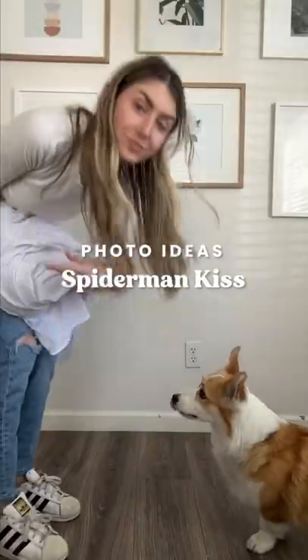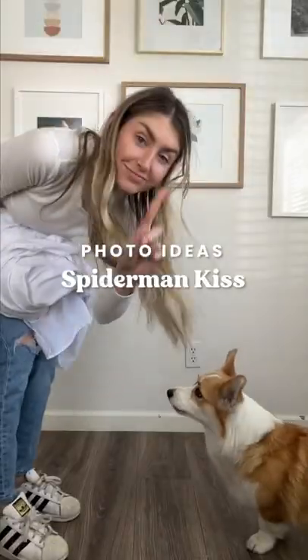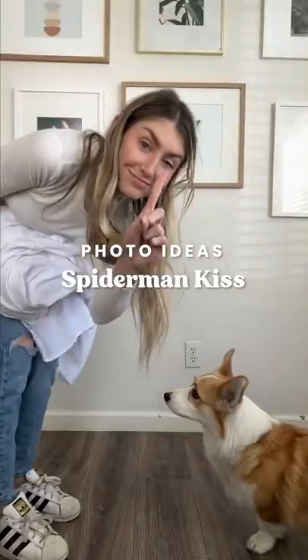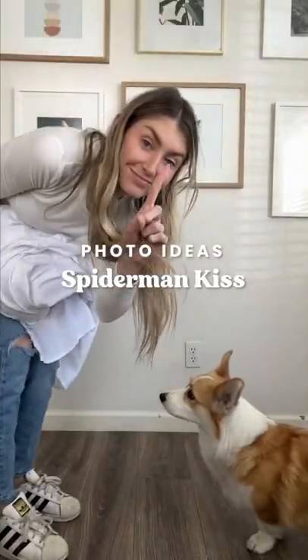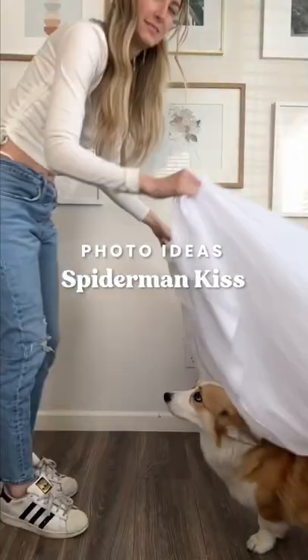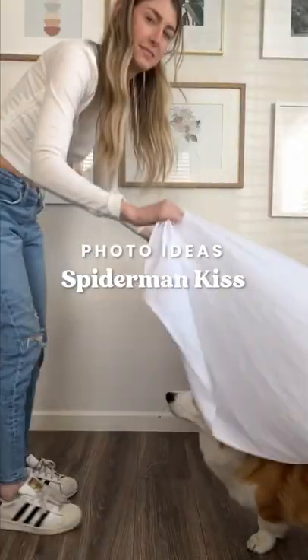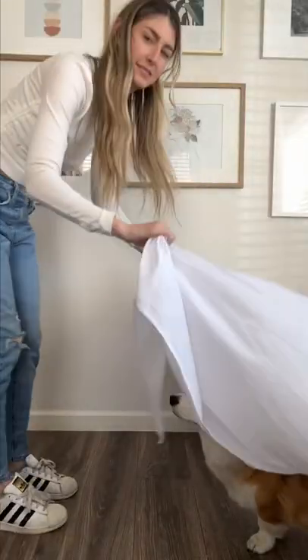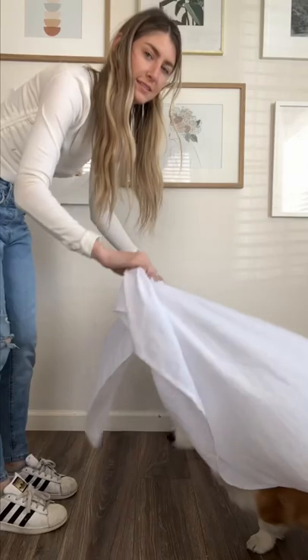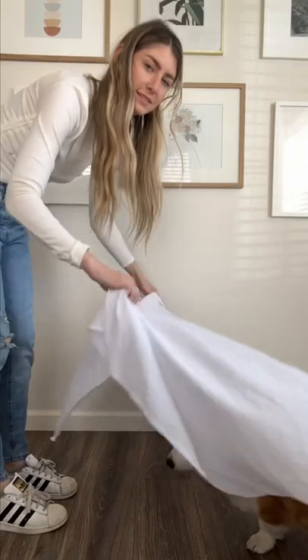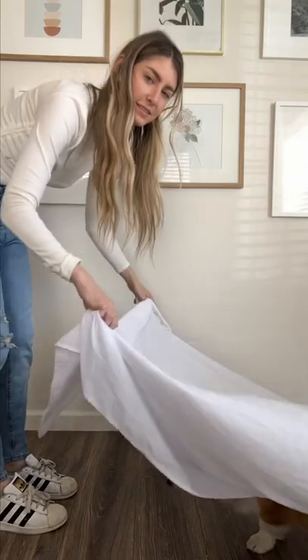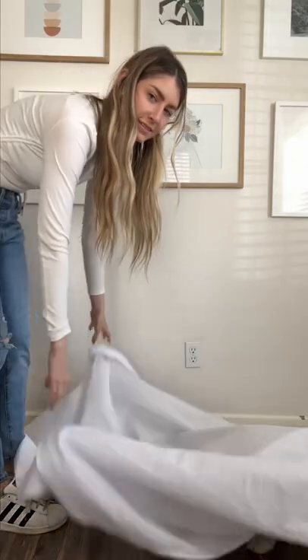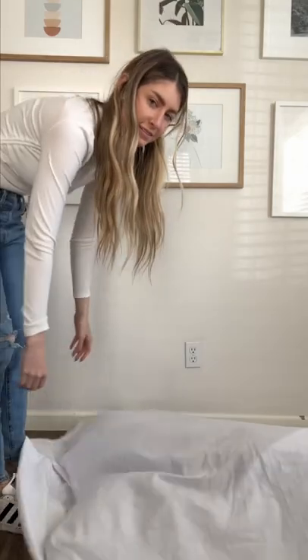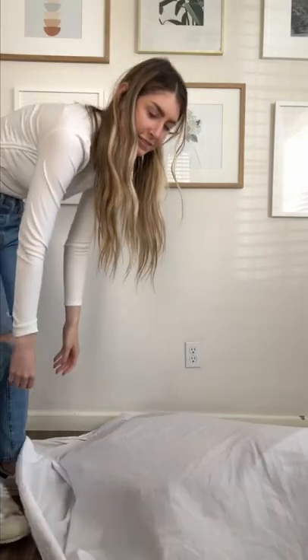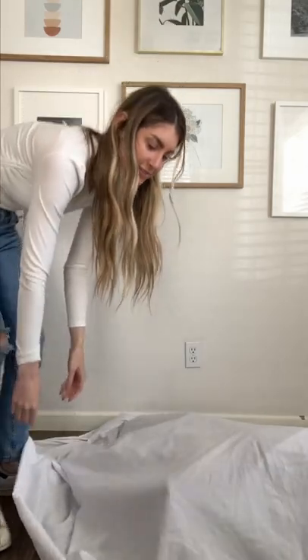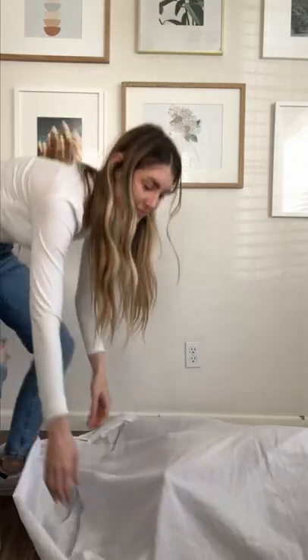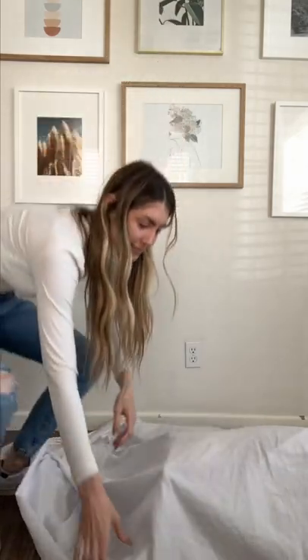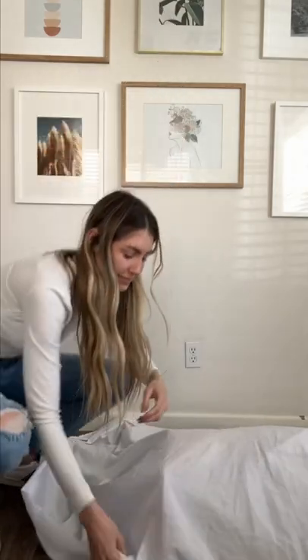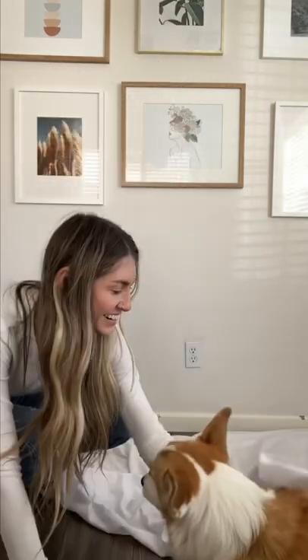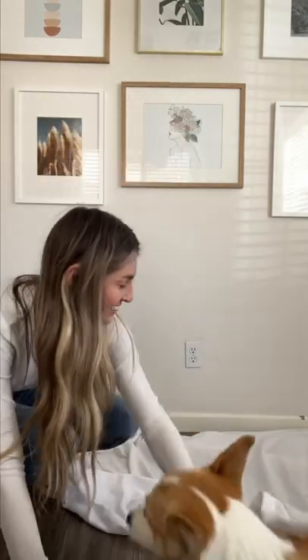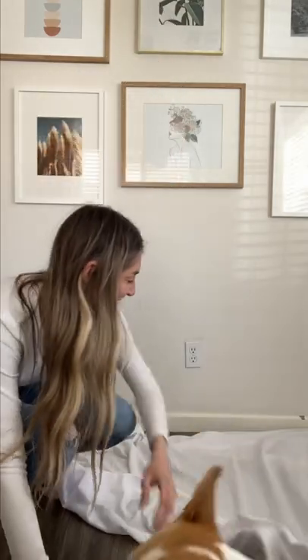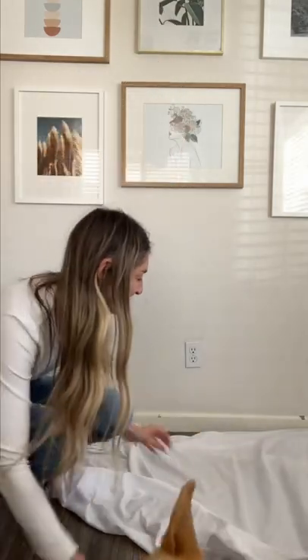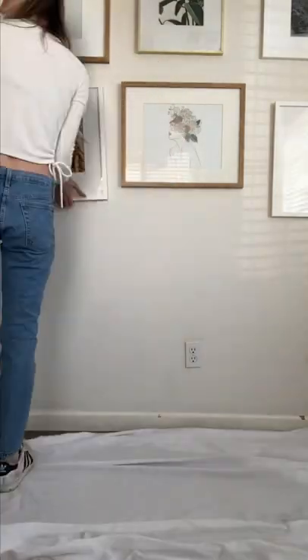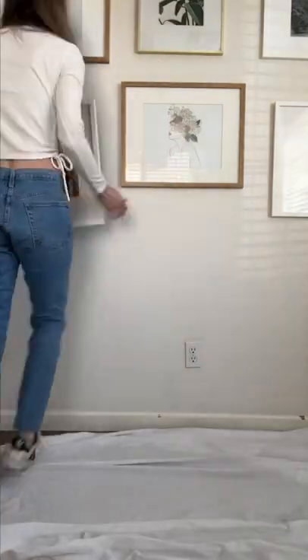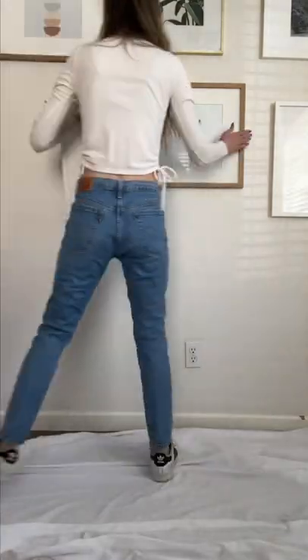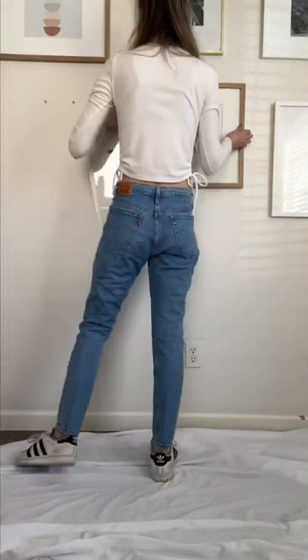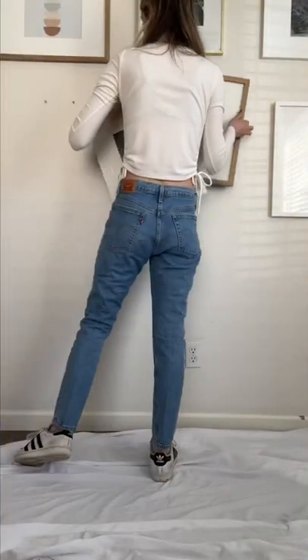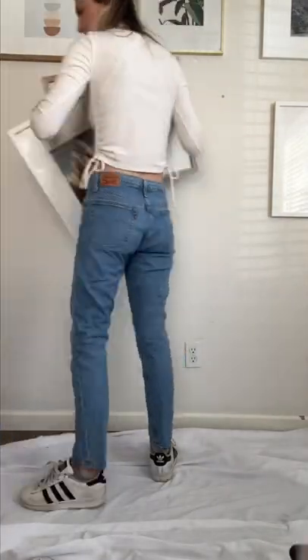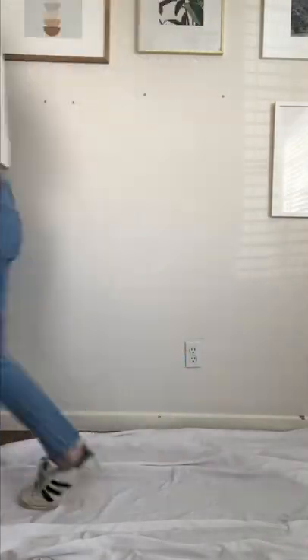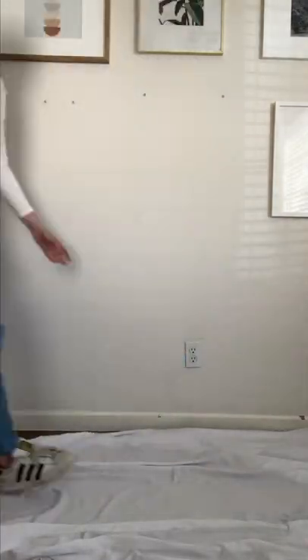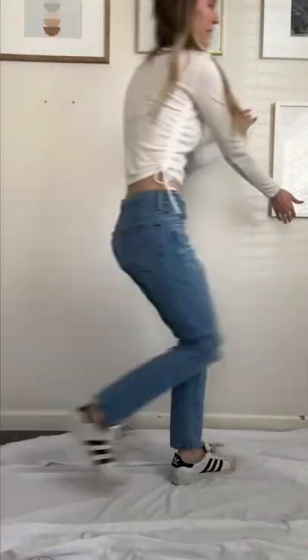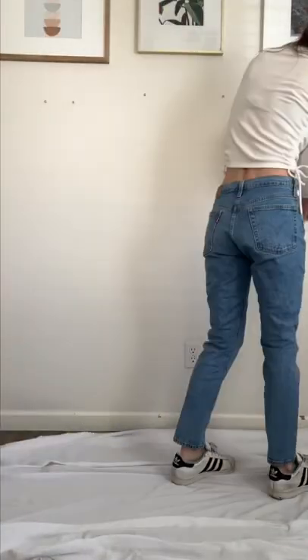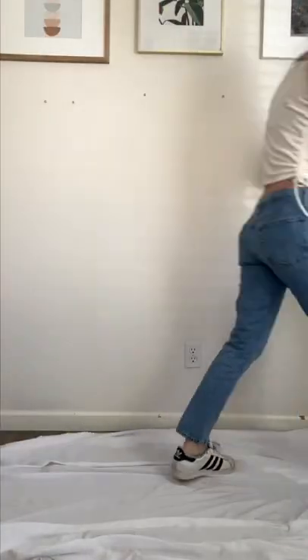First thing I do is set up the area. I'm putting a white sheet down and taking the frames off the wall so that we have an all-white background.